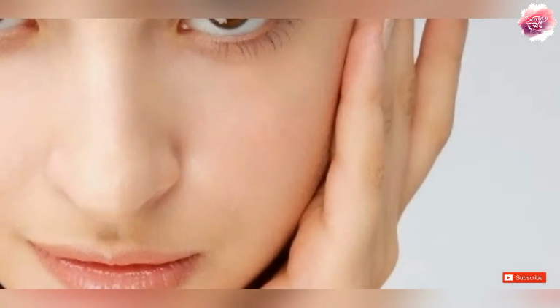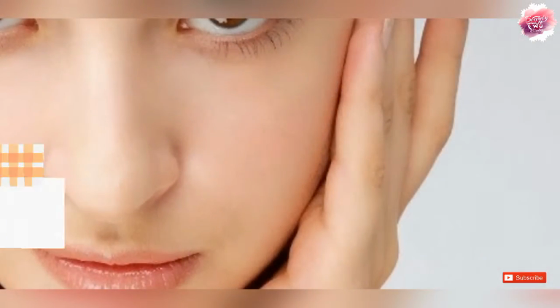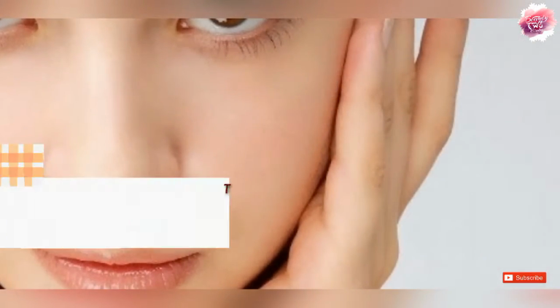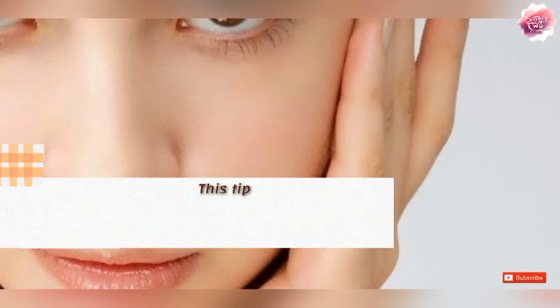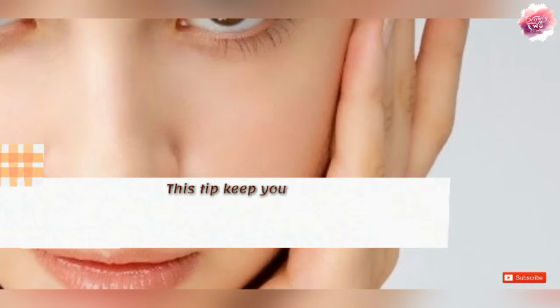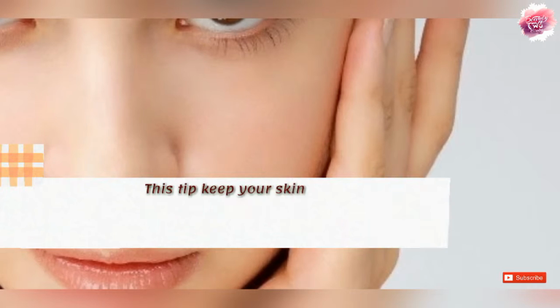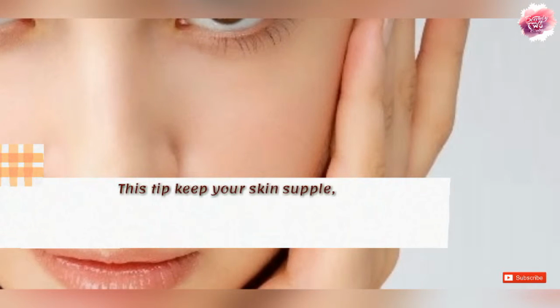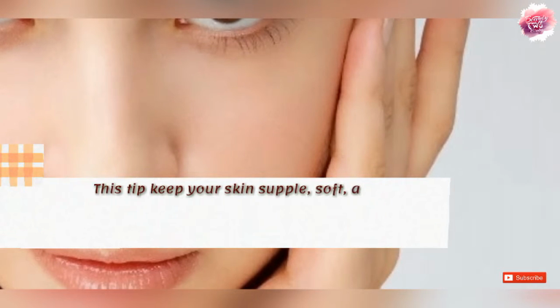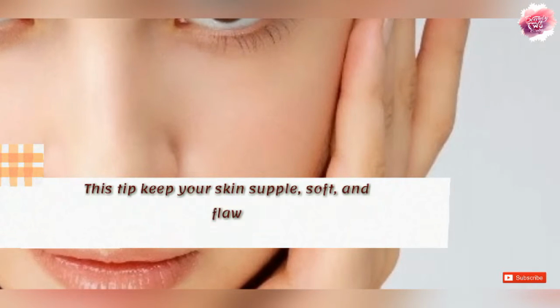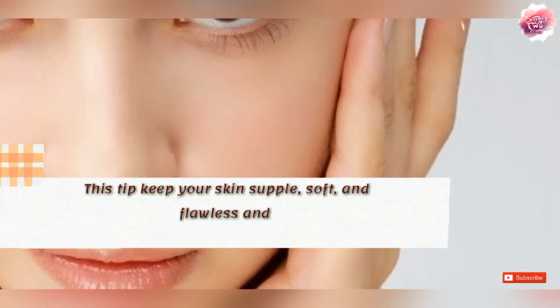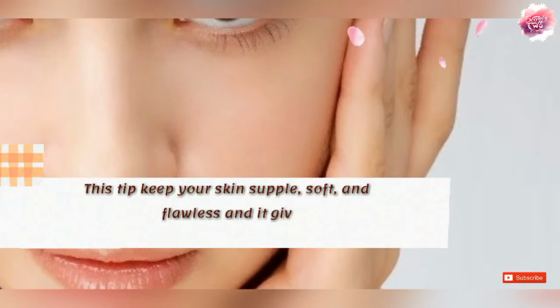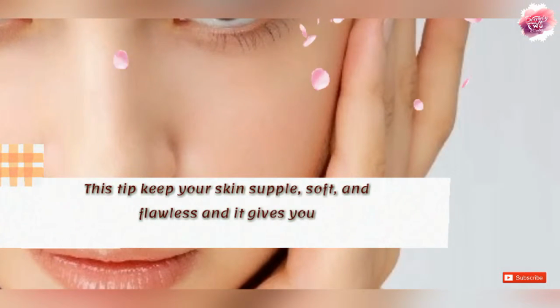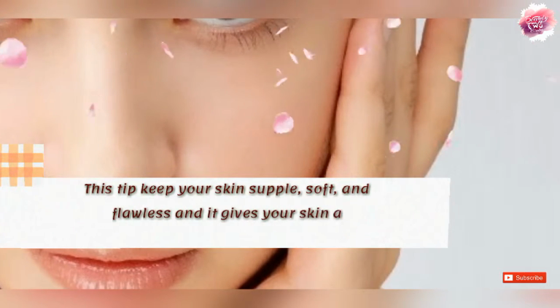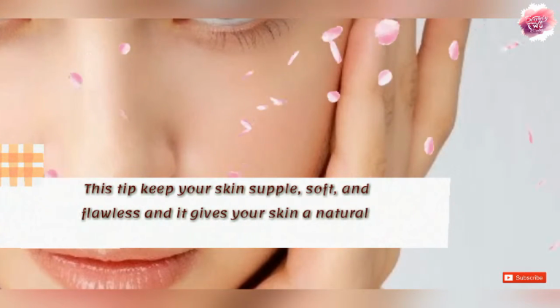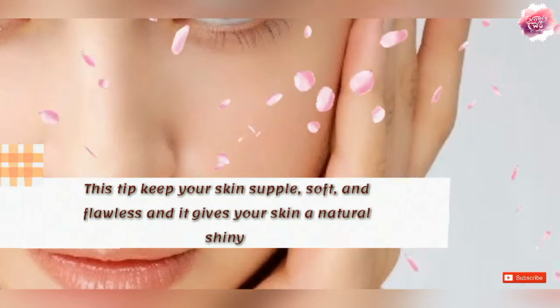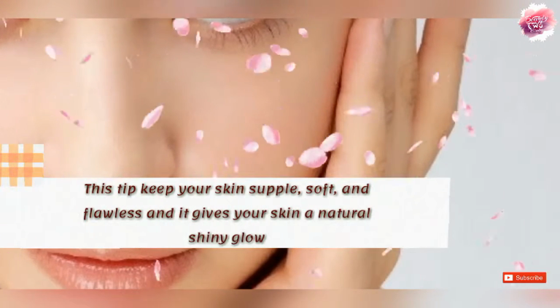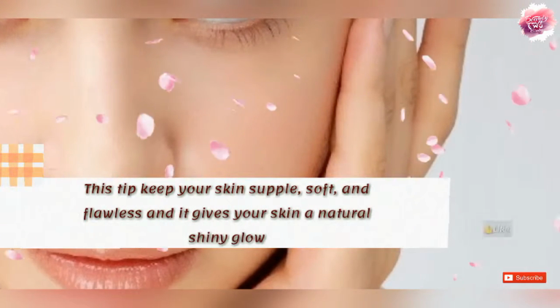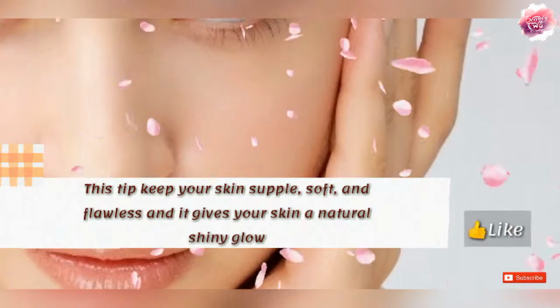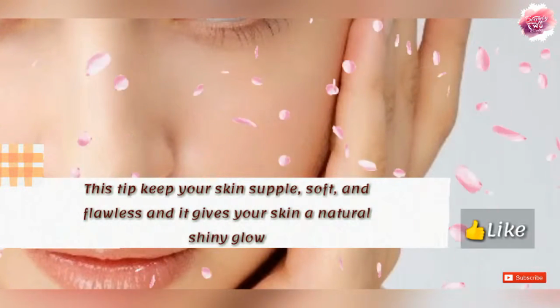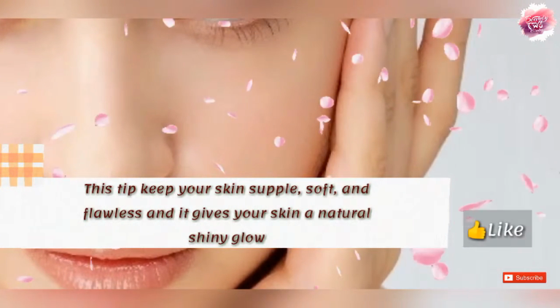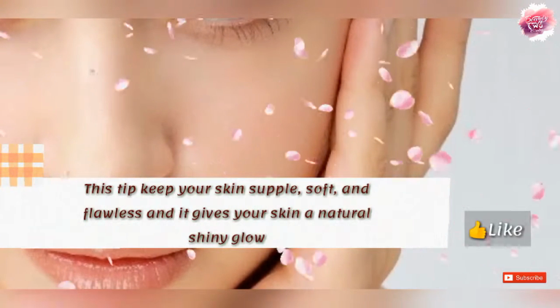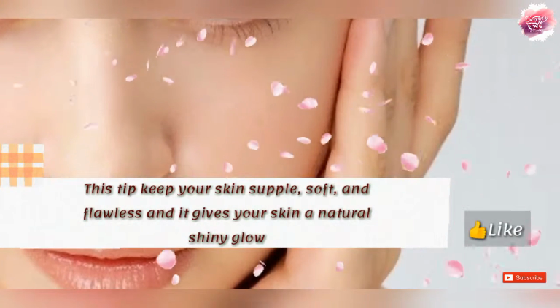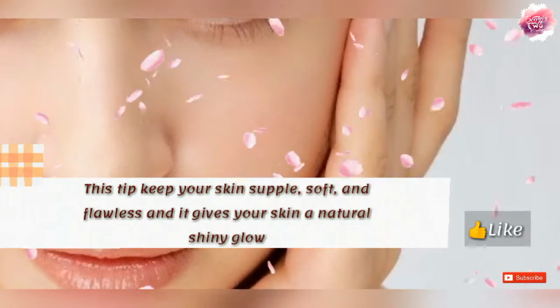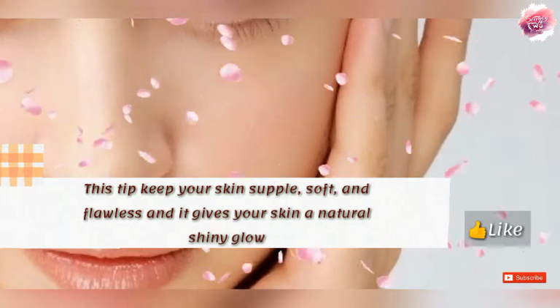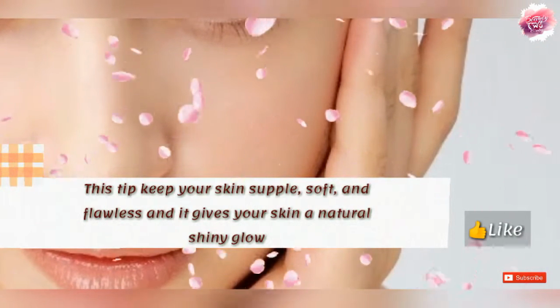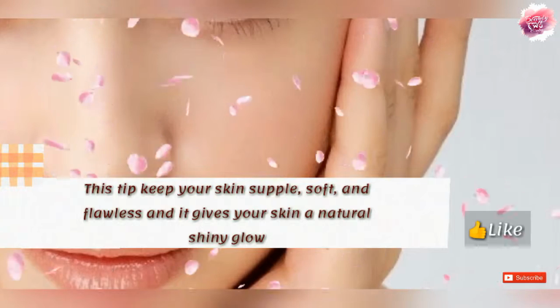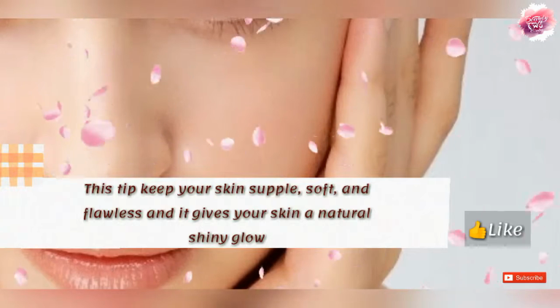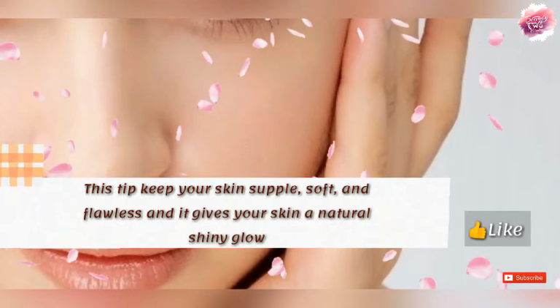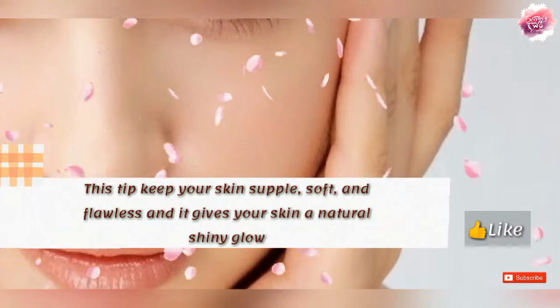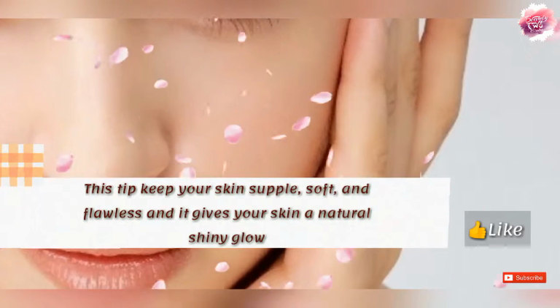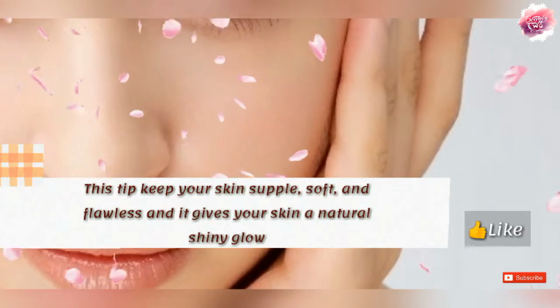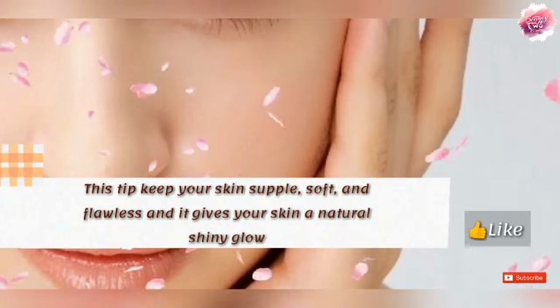This tip will make your skin soft, supple, flawless, and give it a natural shiny glow.